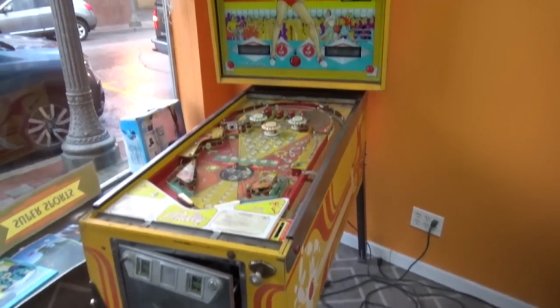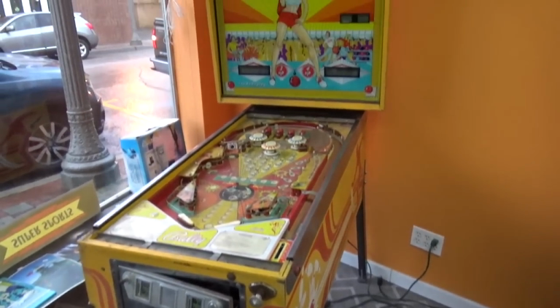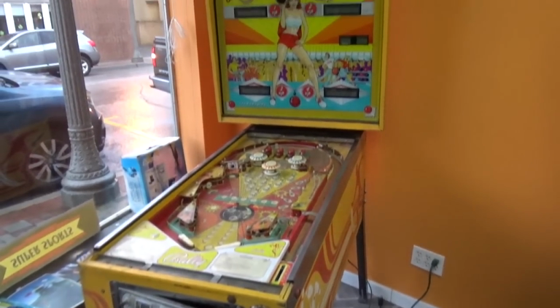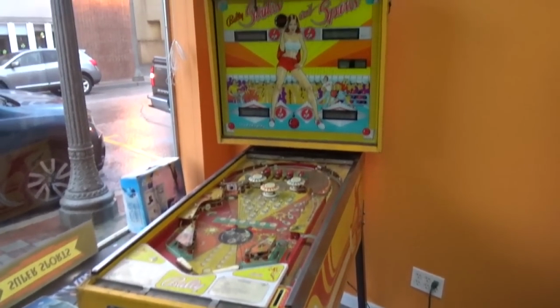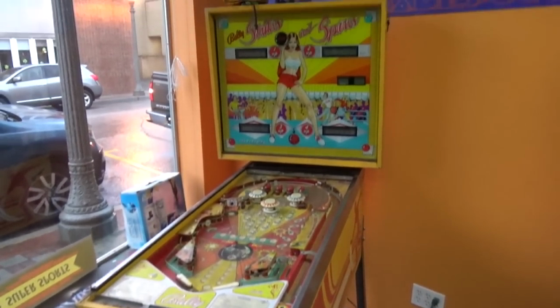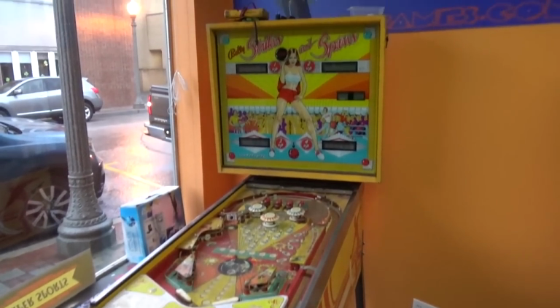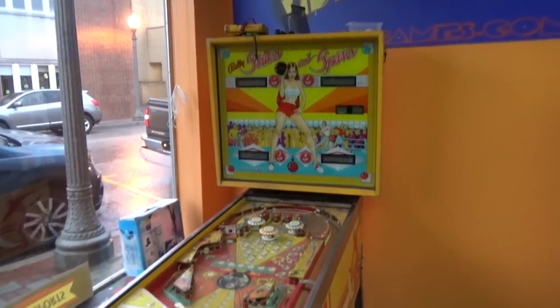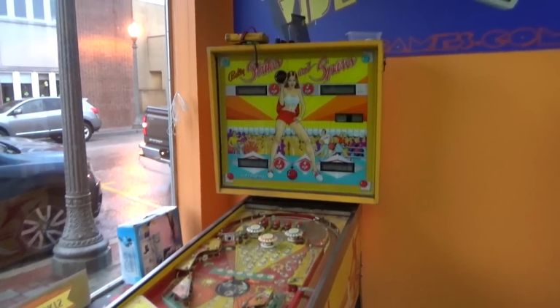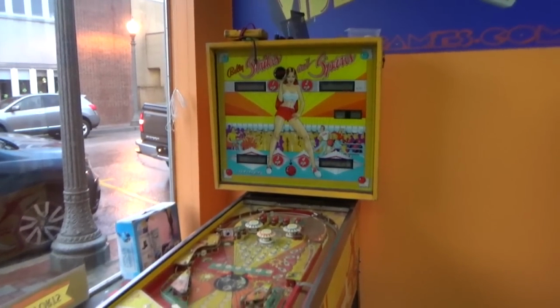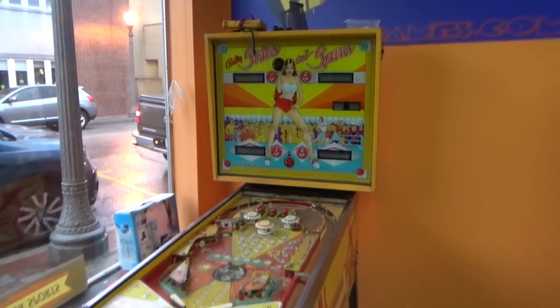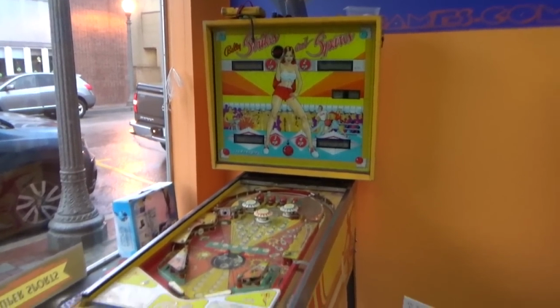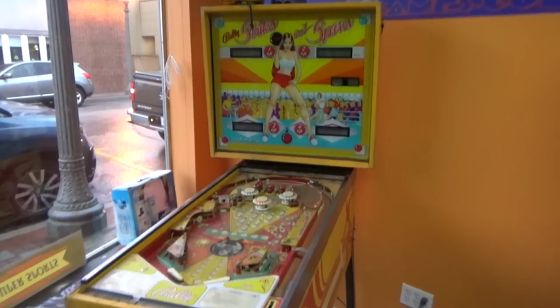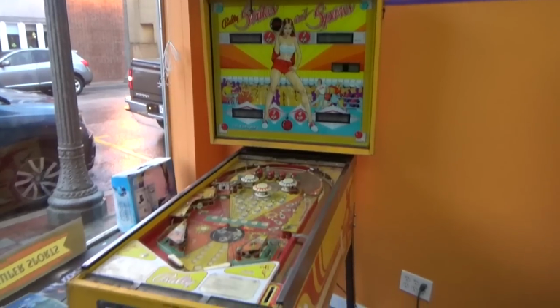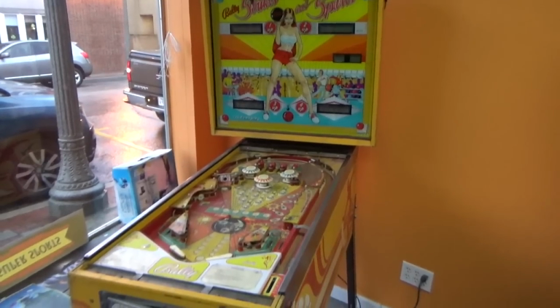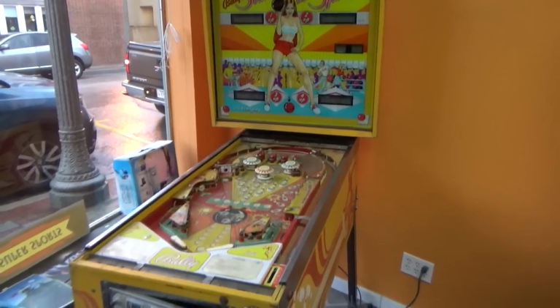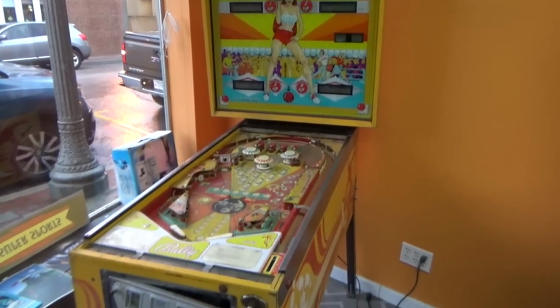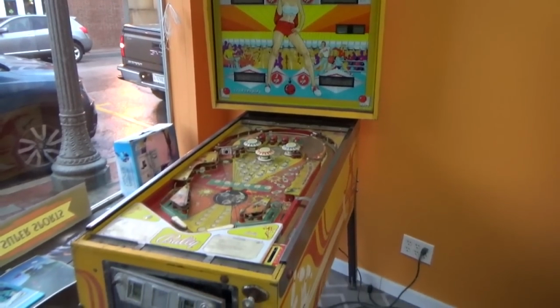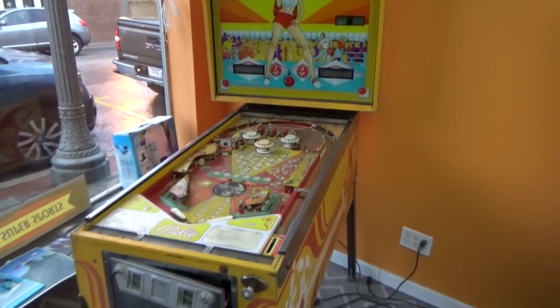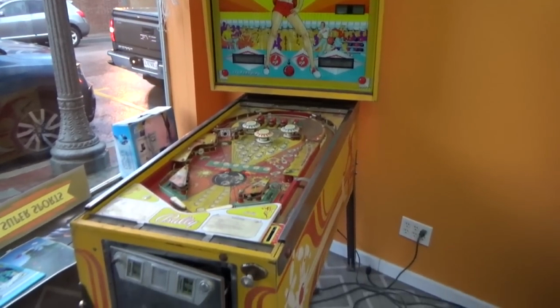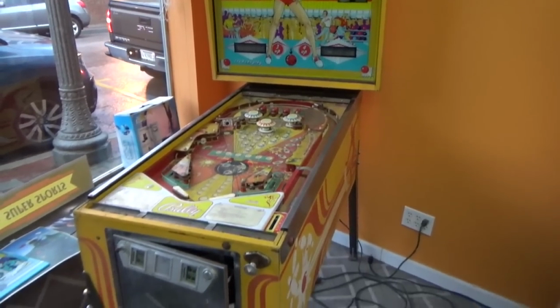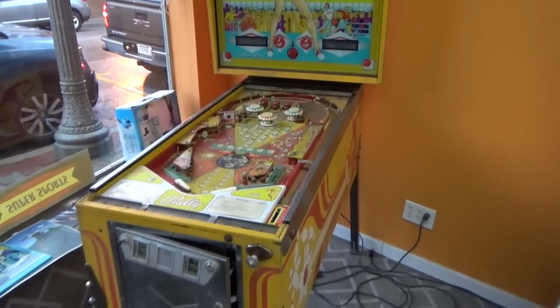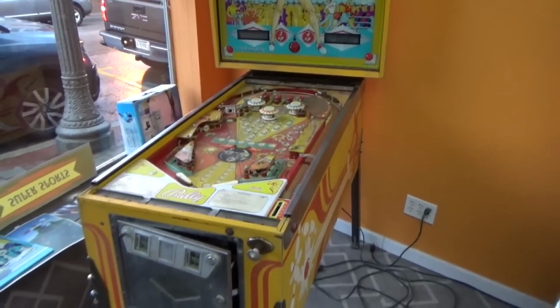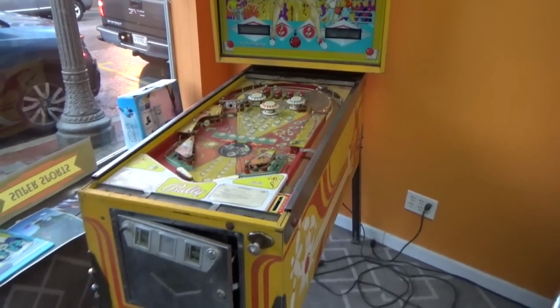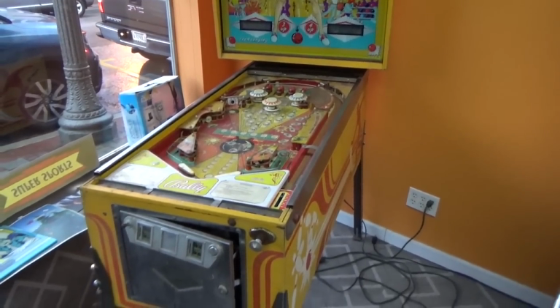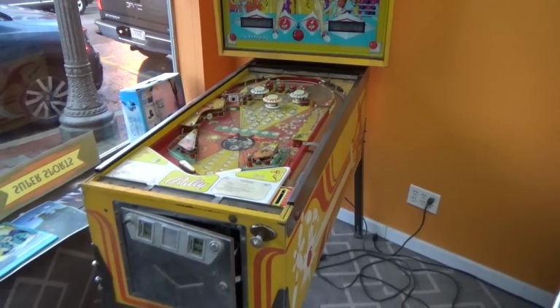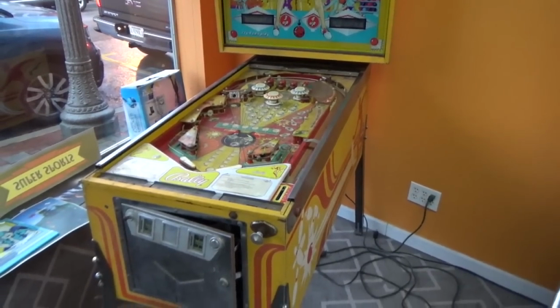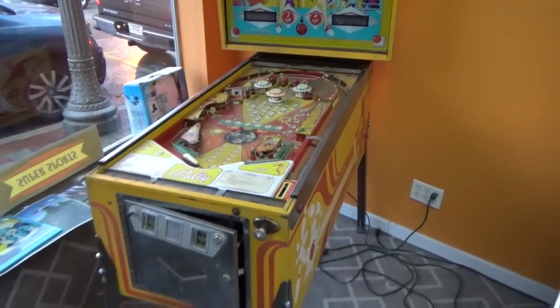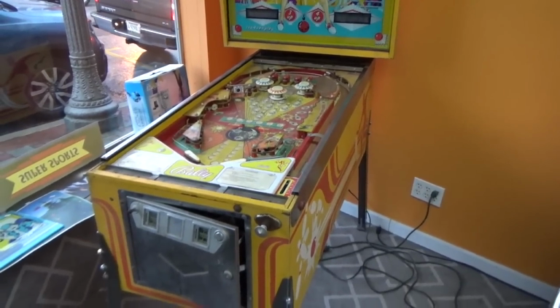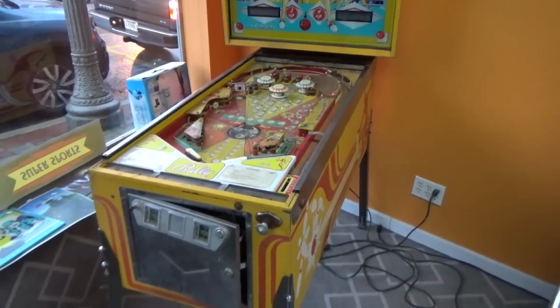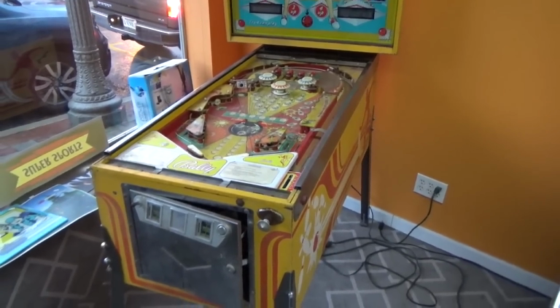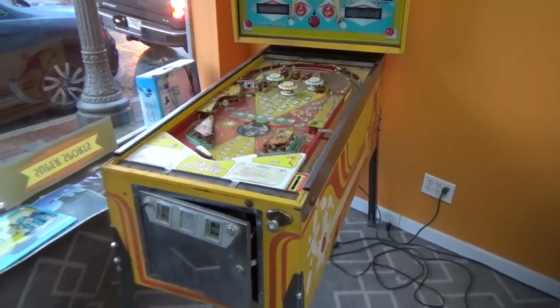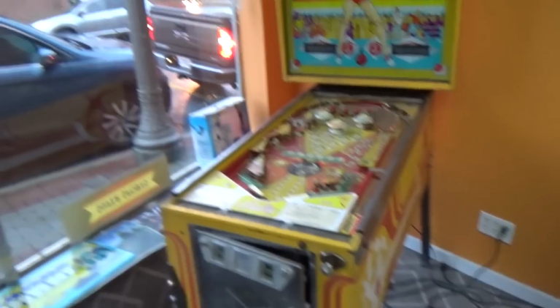Ladies and gentlemen, this is Joe's Classic Video Games, back with another cool pinball repair video for you this evening.